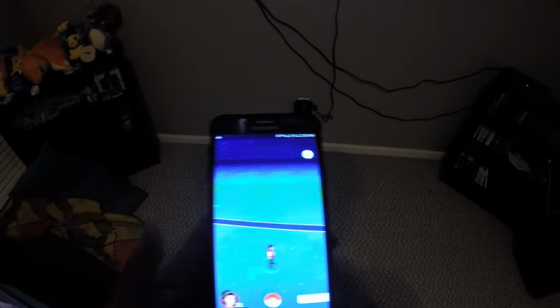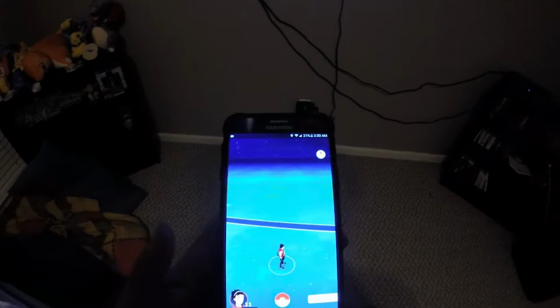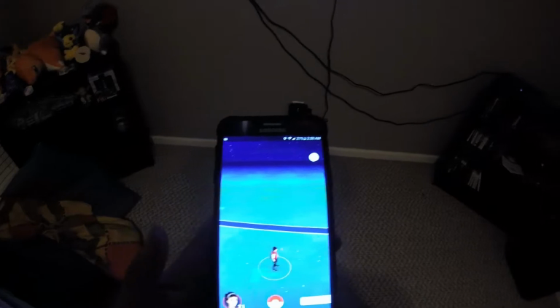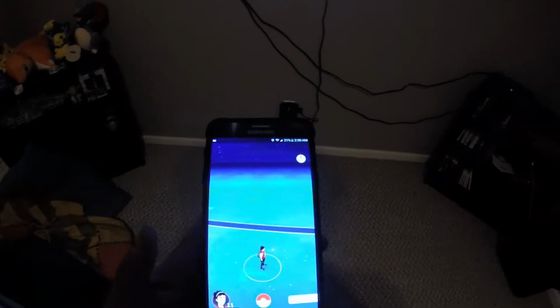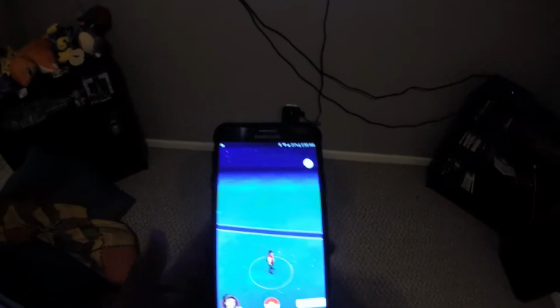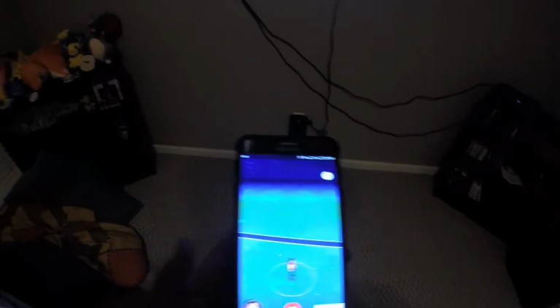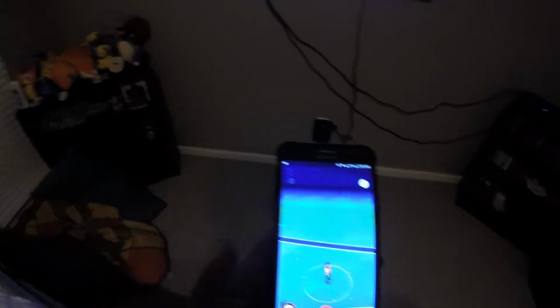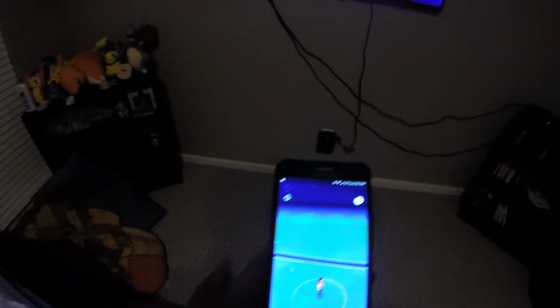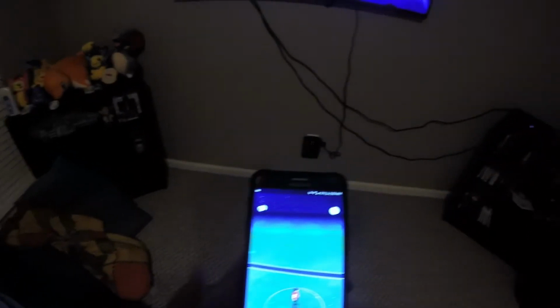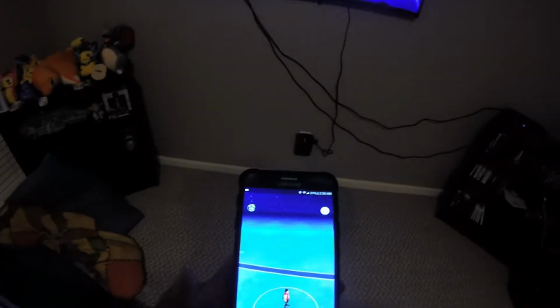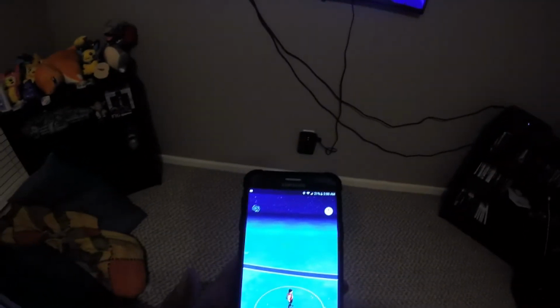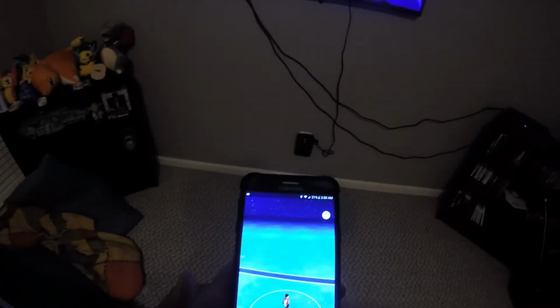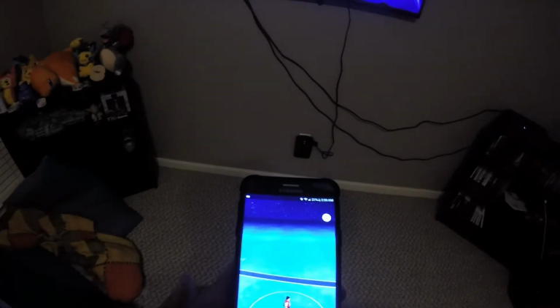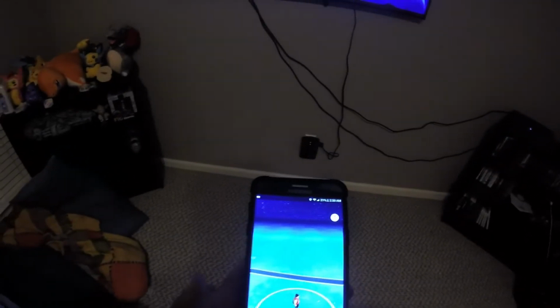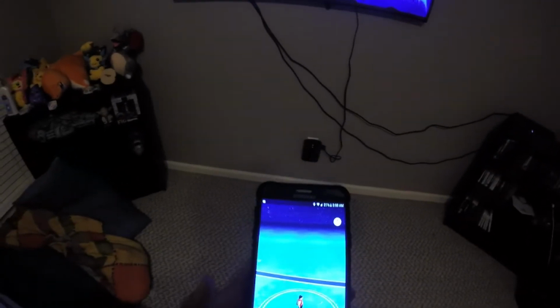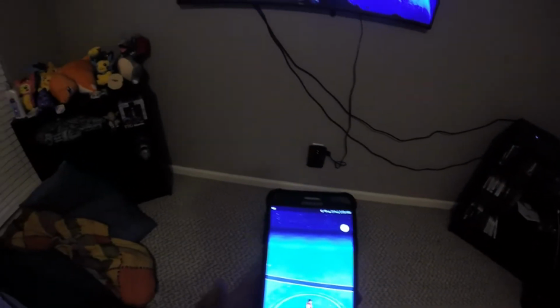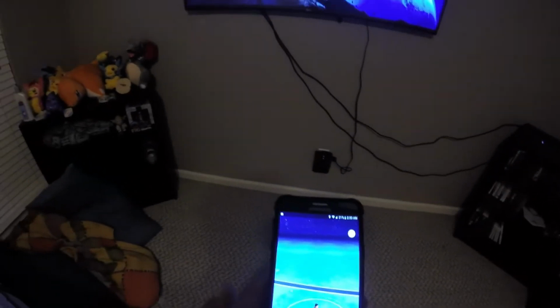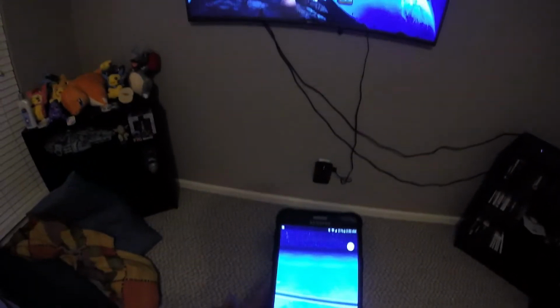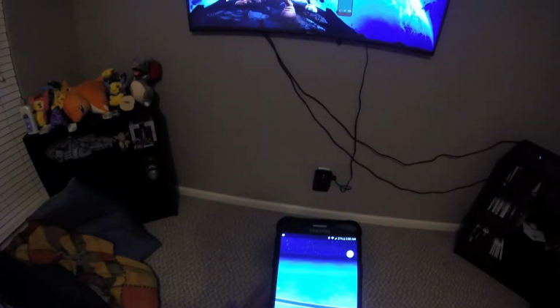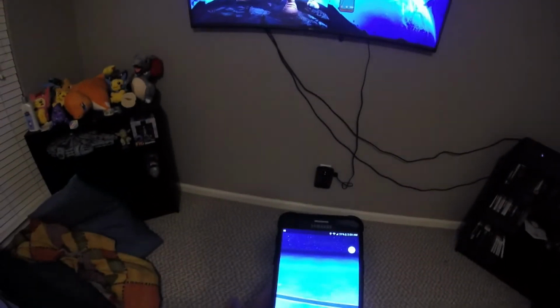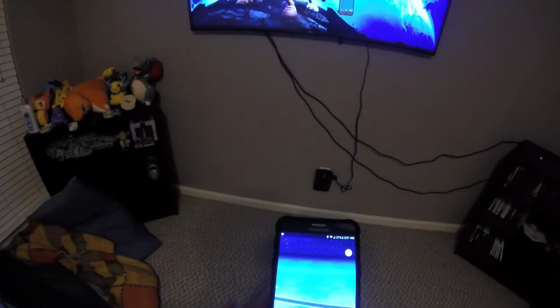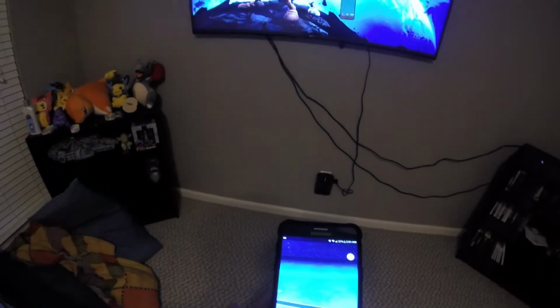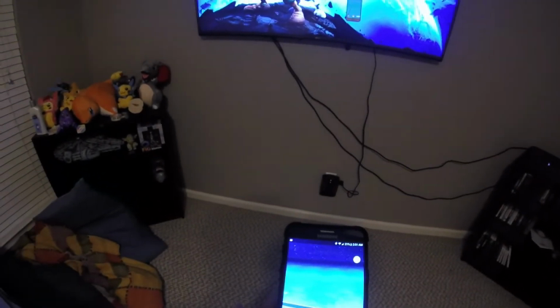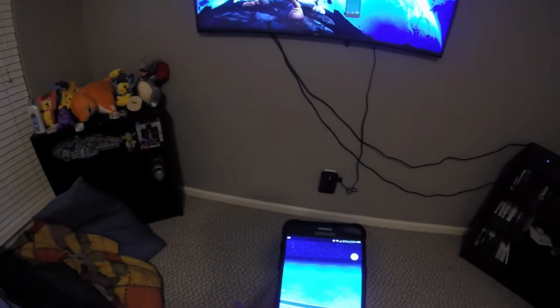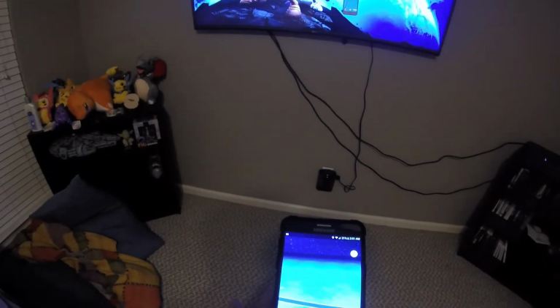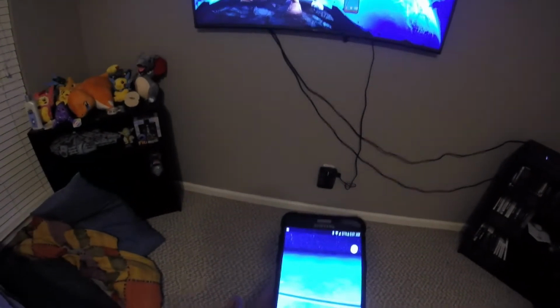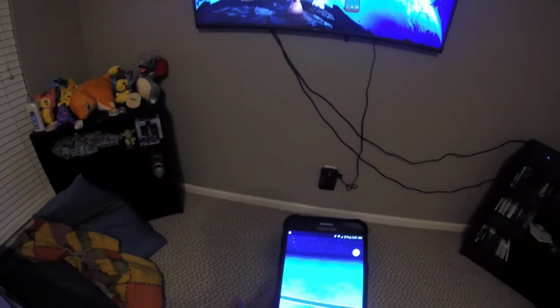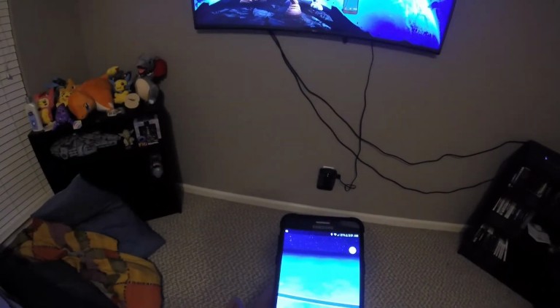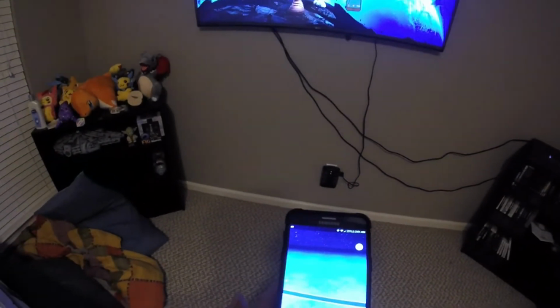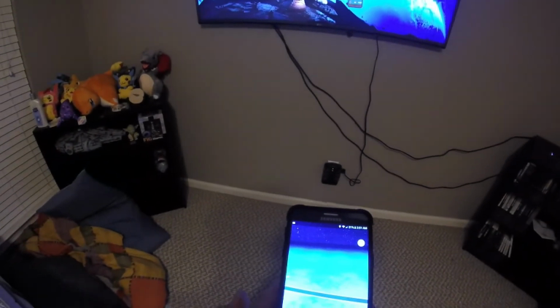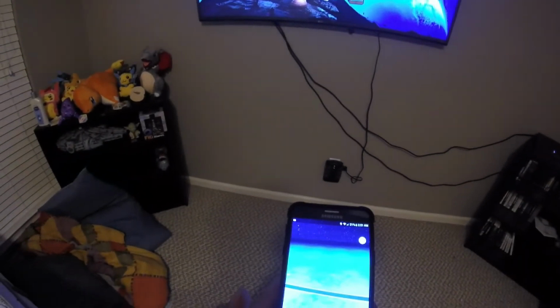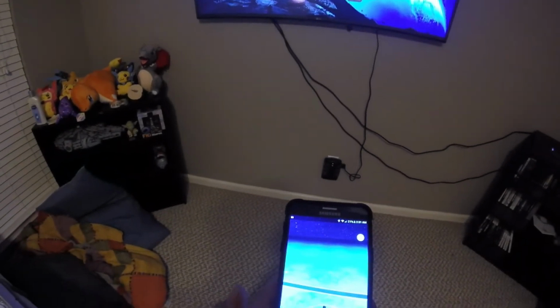What up YouTube? Today we're going to be learning how to quickly and efficiently hatch our eggs in Pokemon Go.